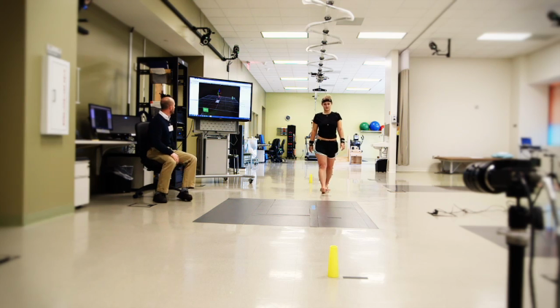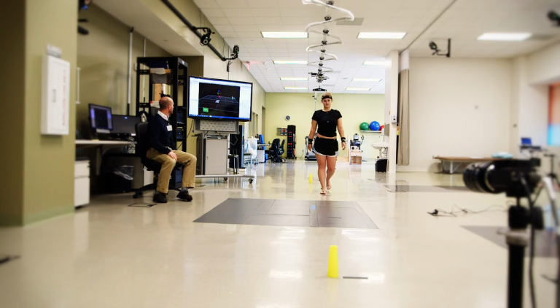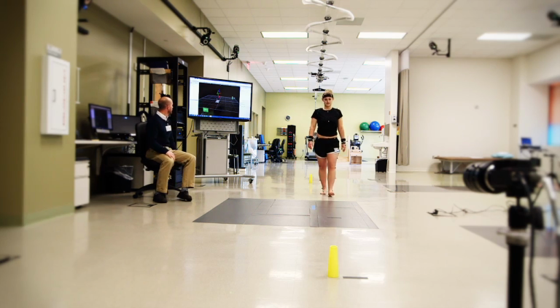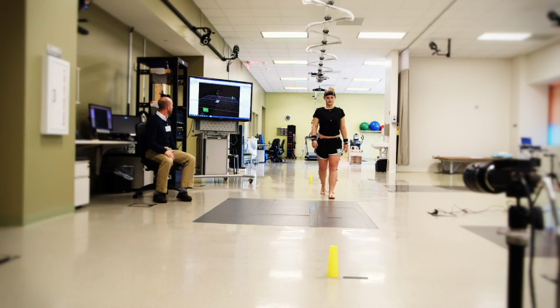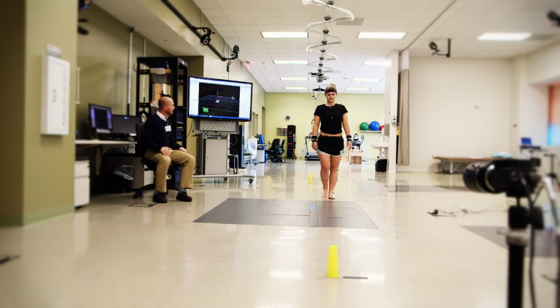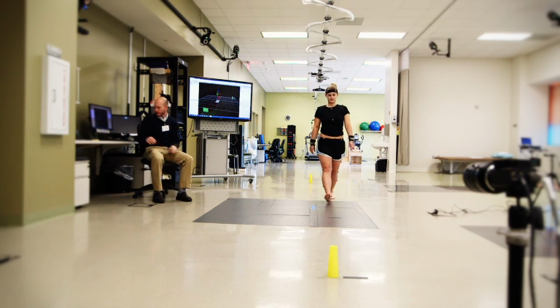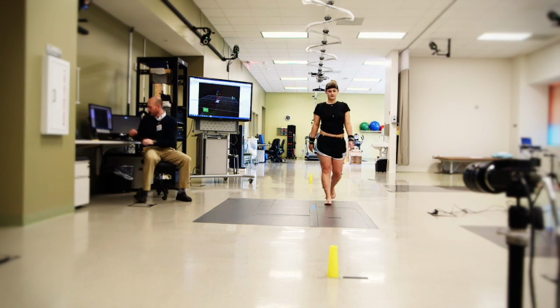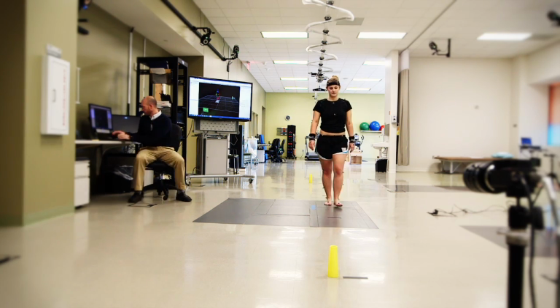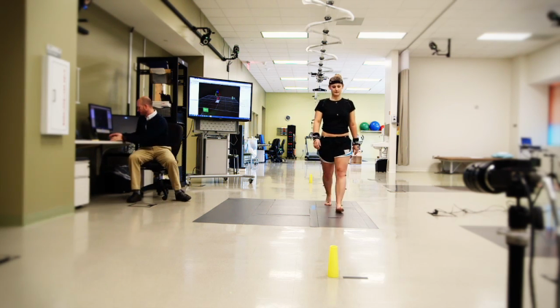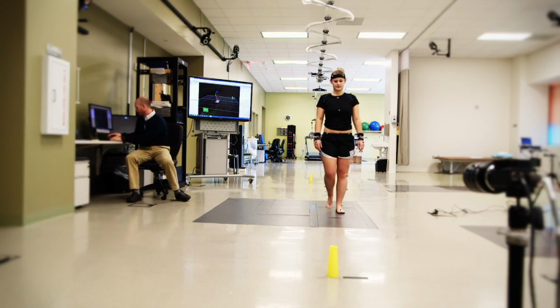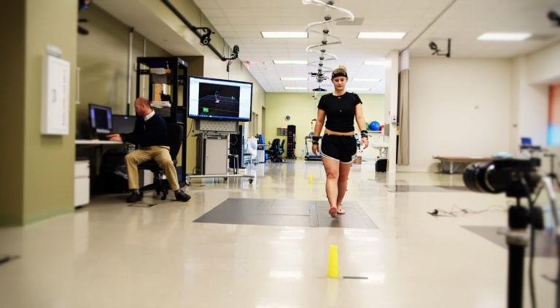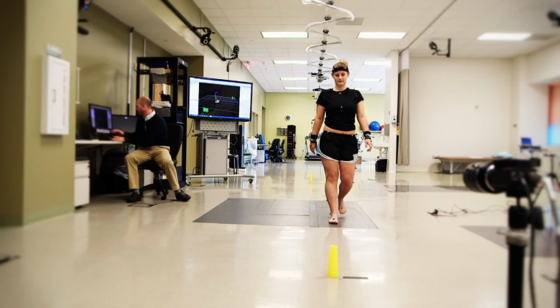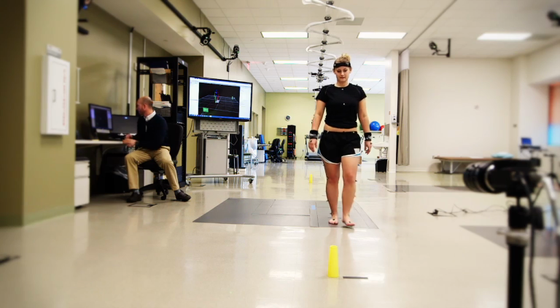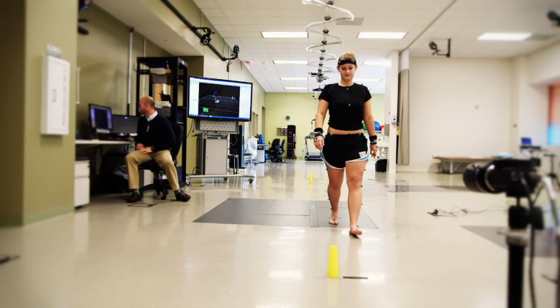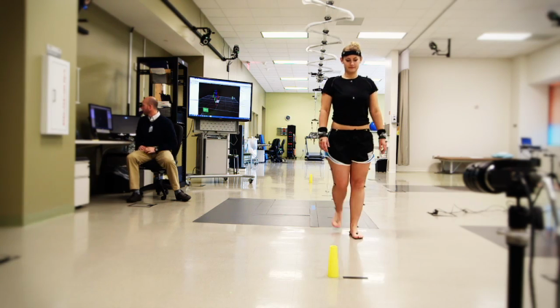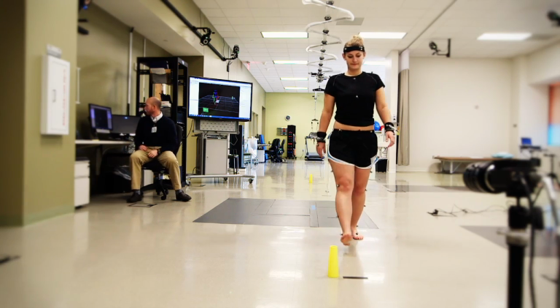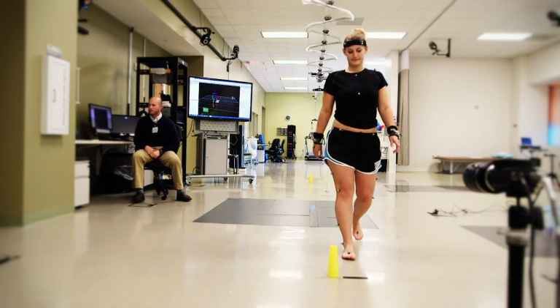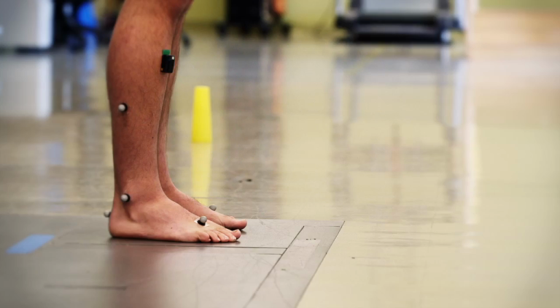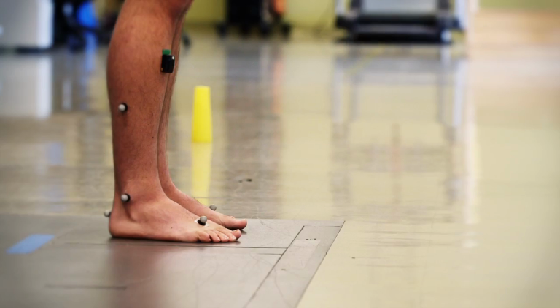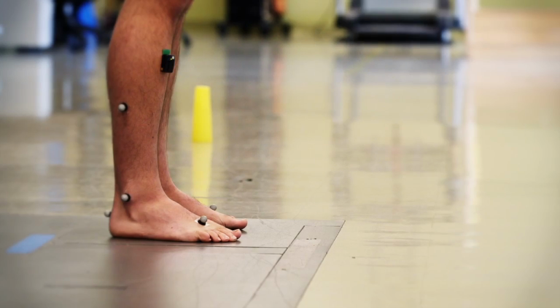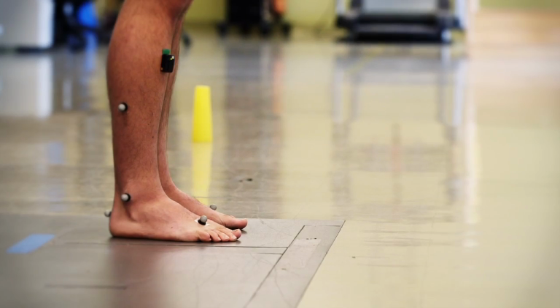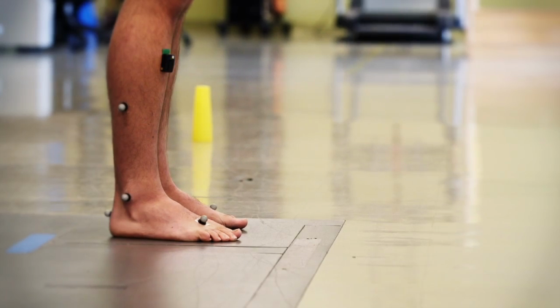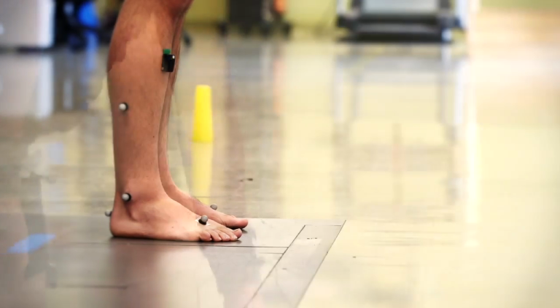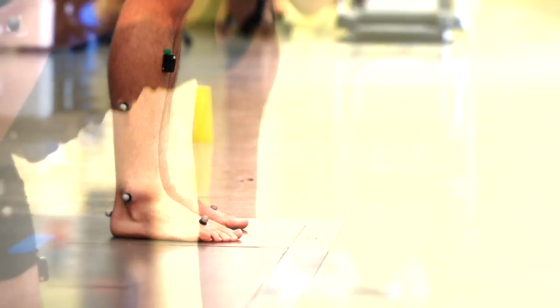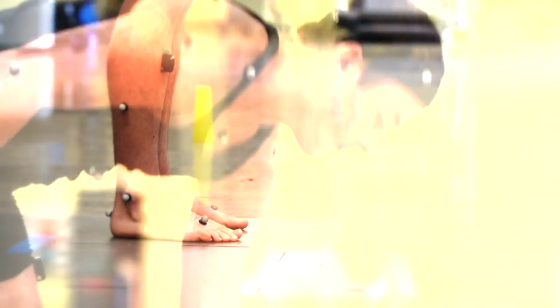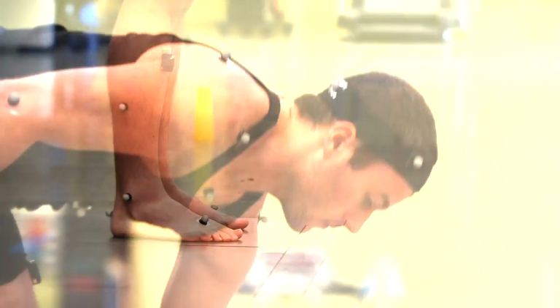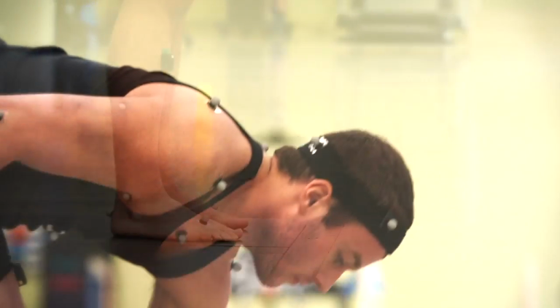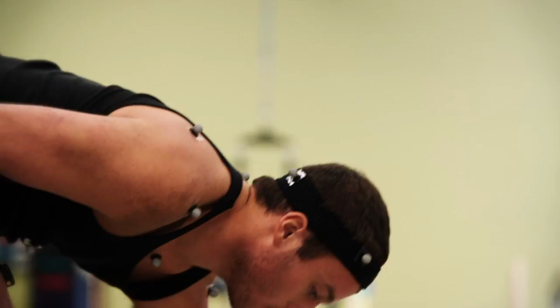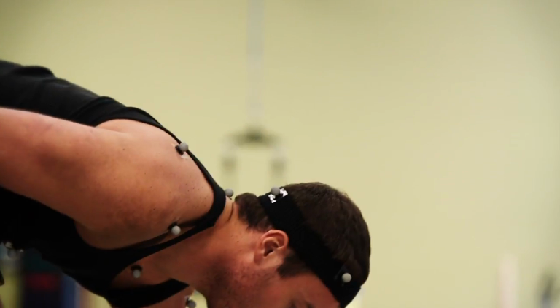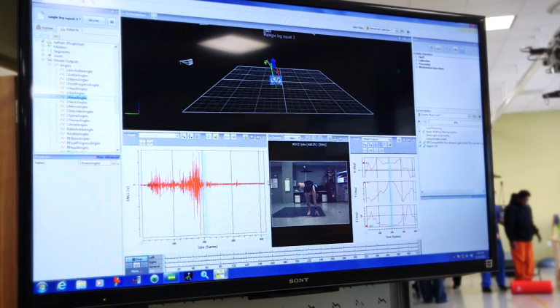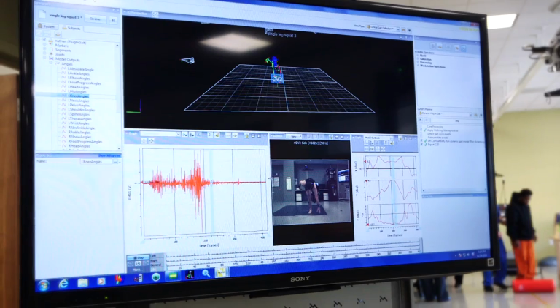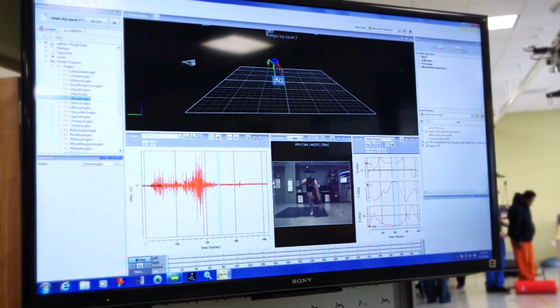In addition, force plates mounted in the floor provide additional data in order to deliver the most accurate analysis.